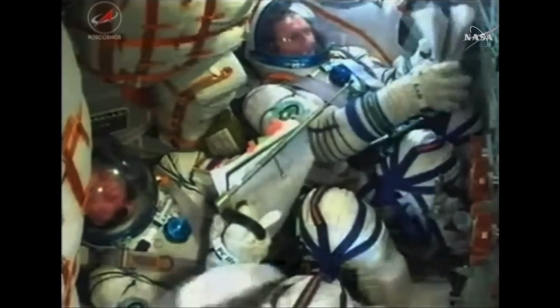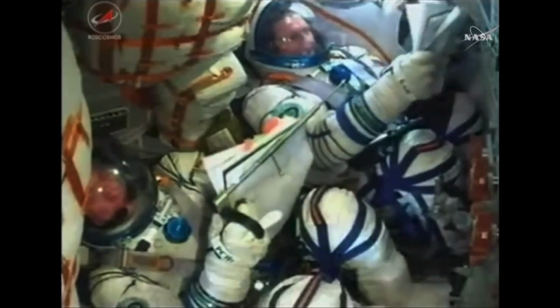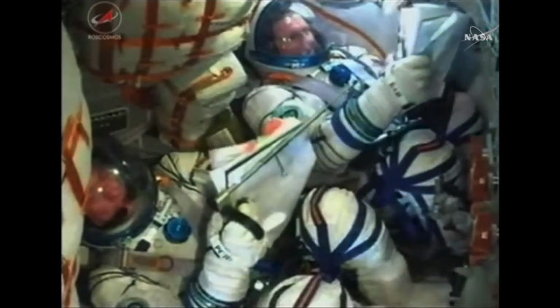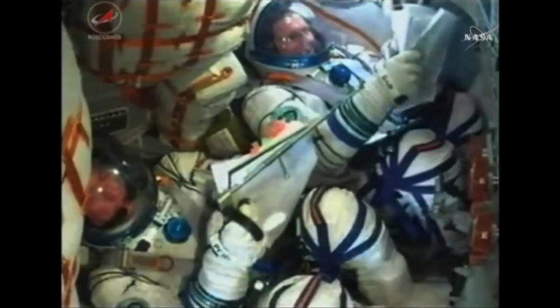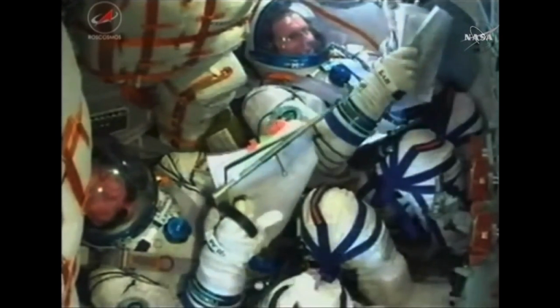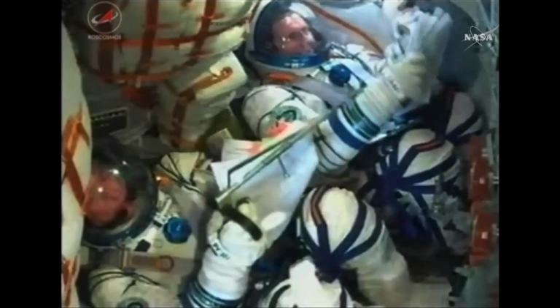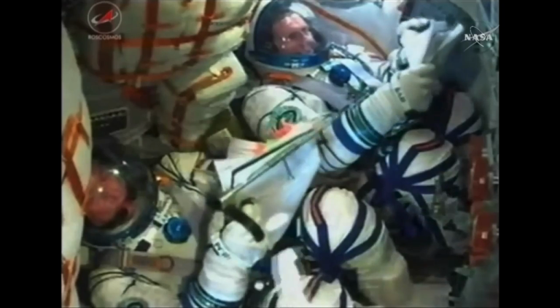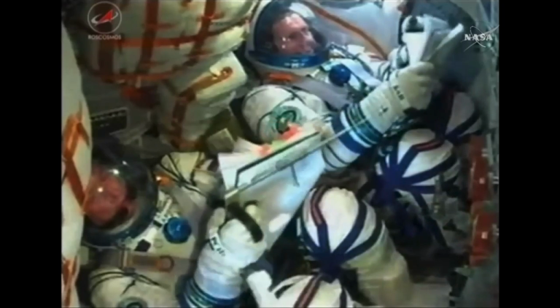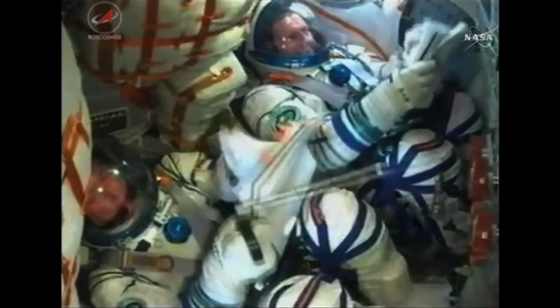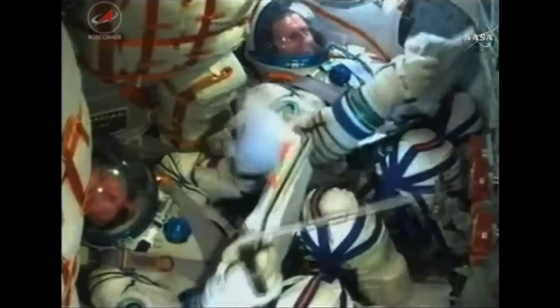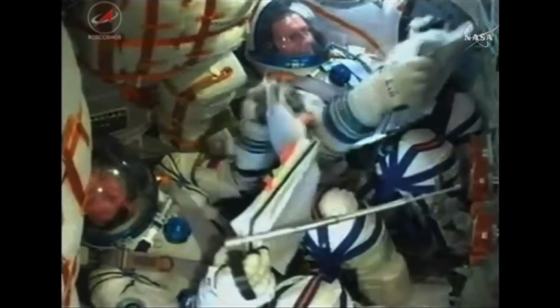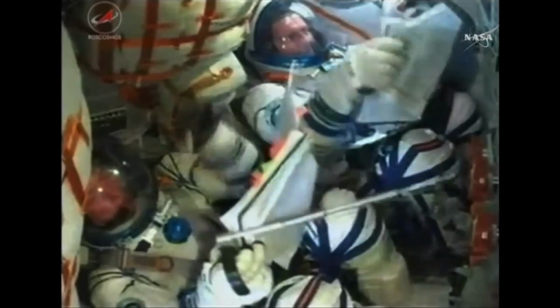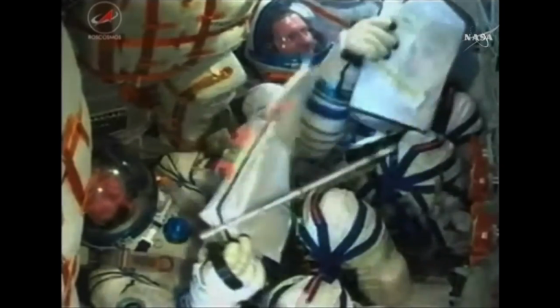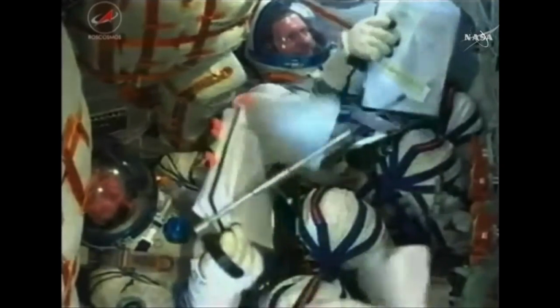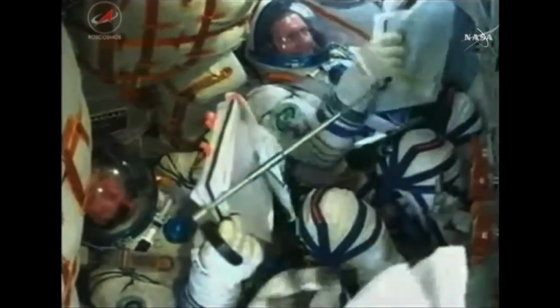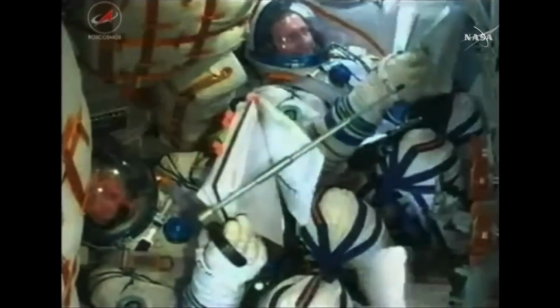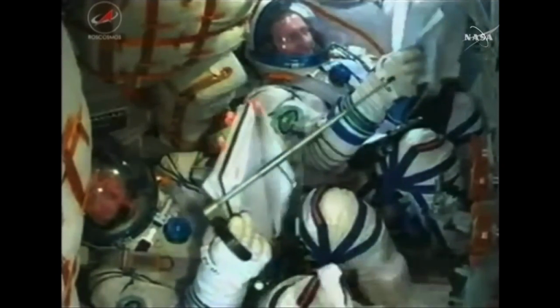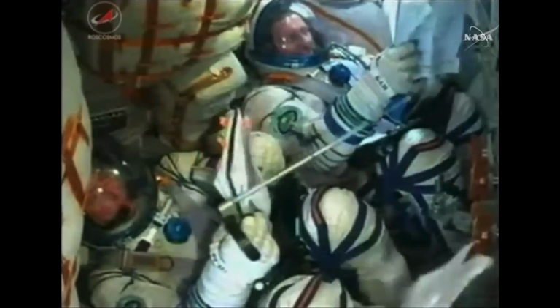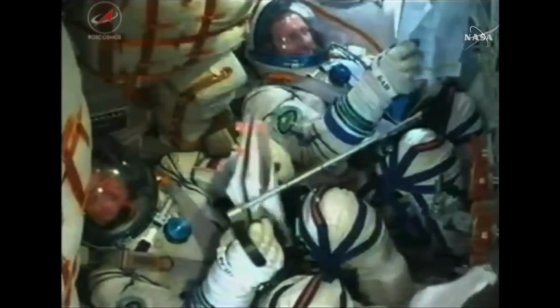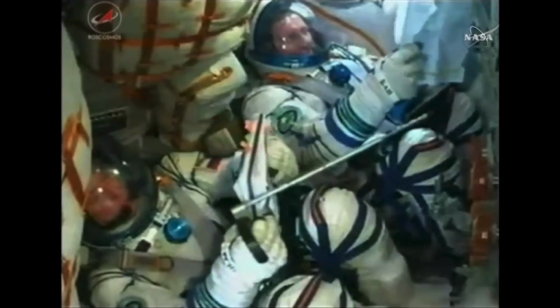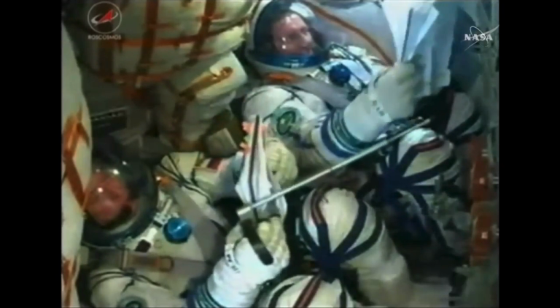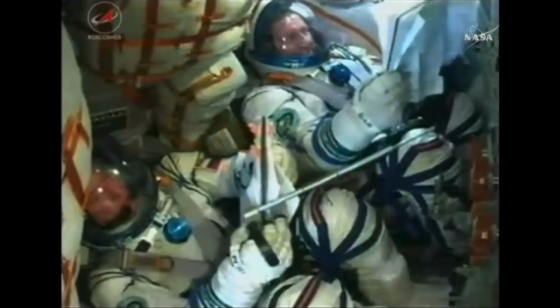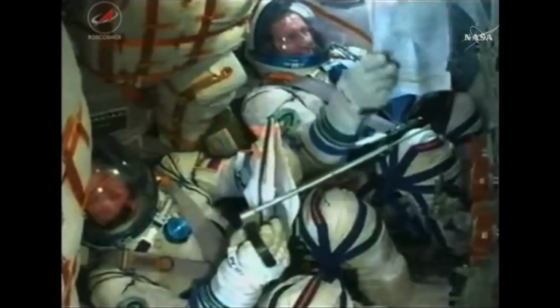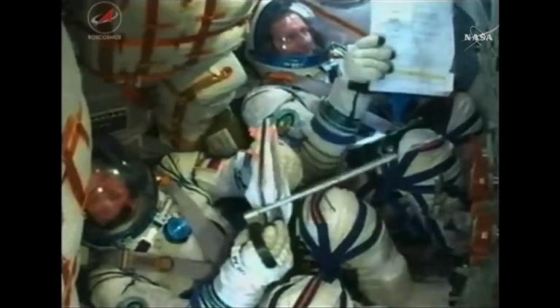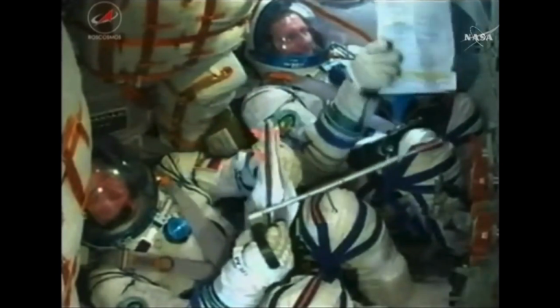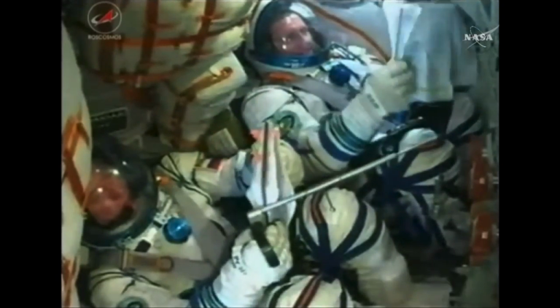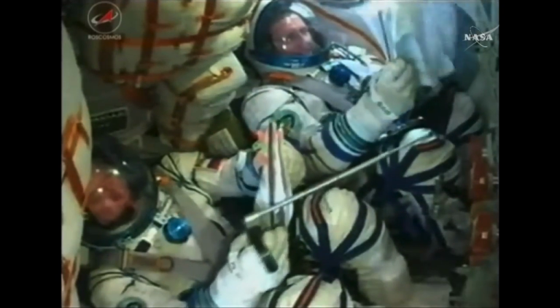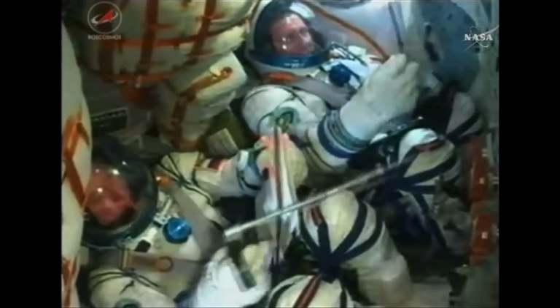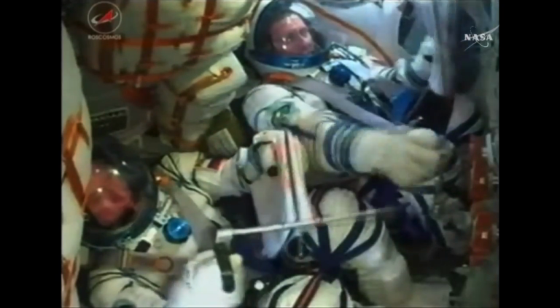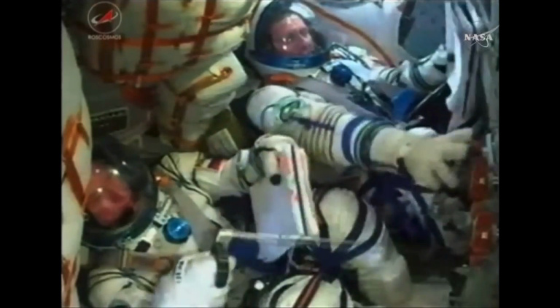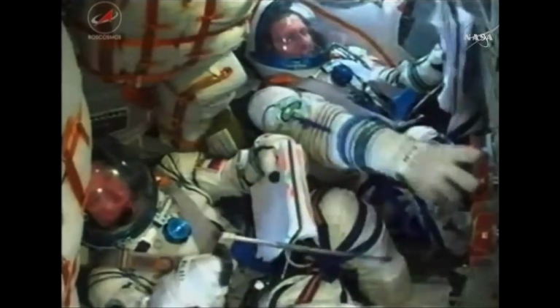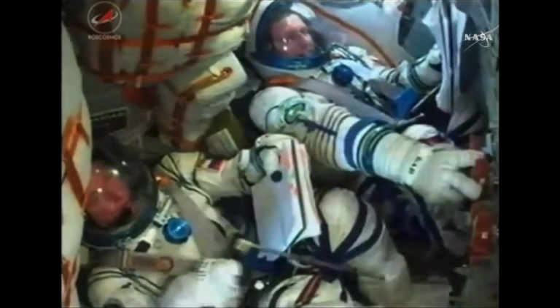Seeing the tell-tale jolt and getting confirmation — the third stage has separated. Soyuz now flying free.